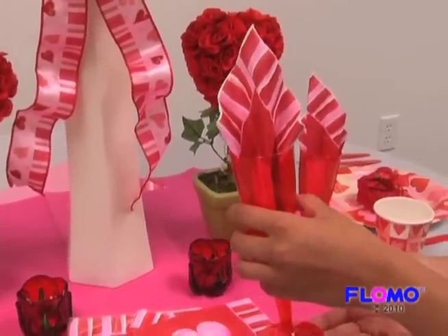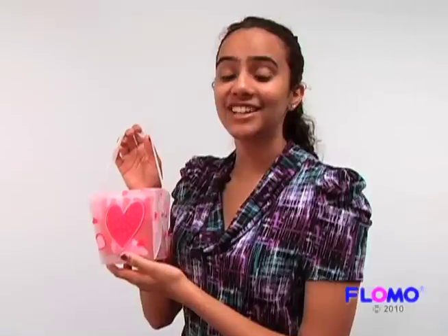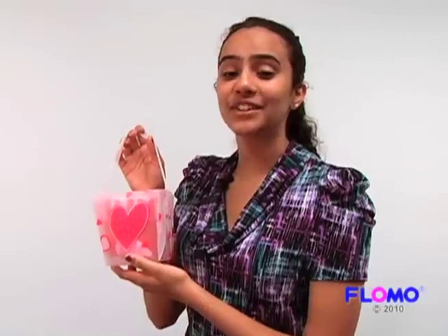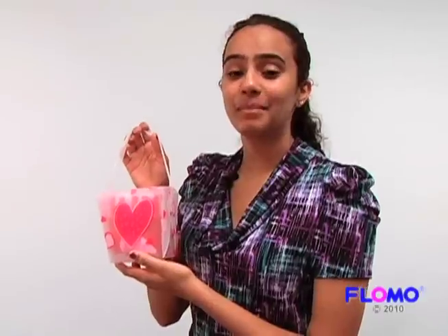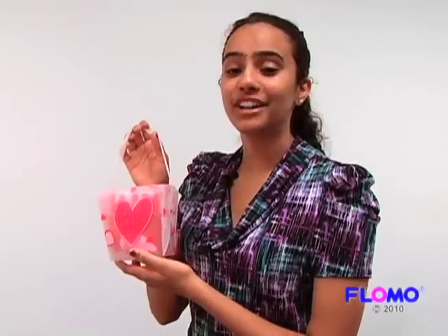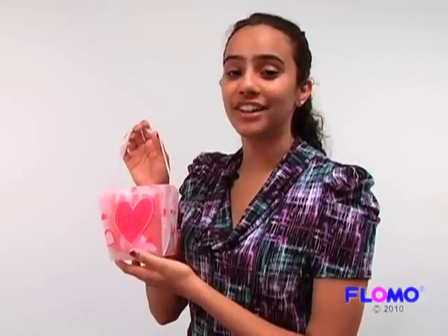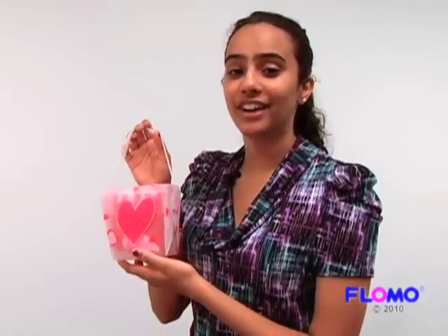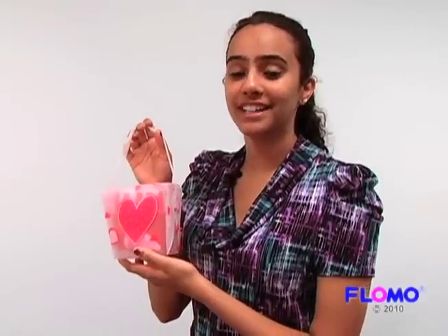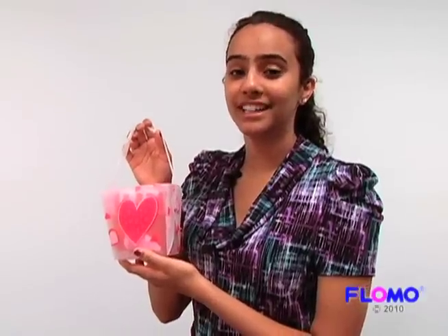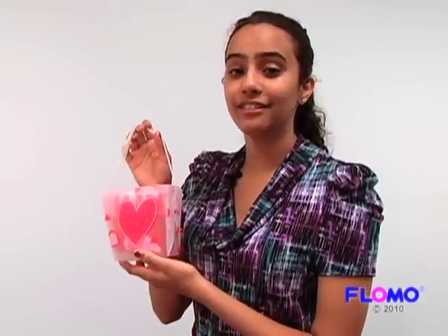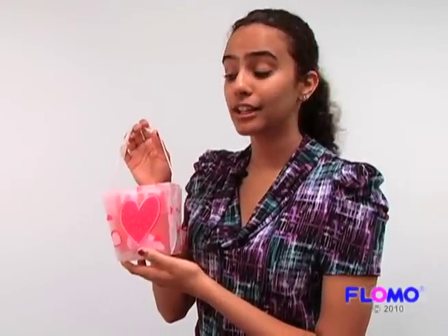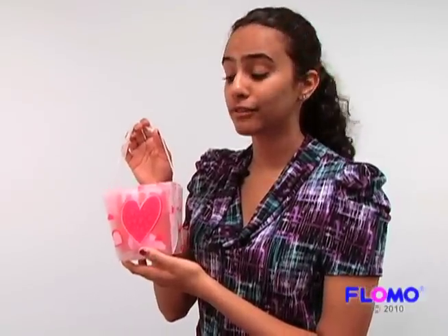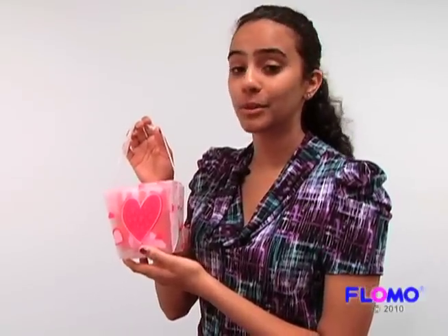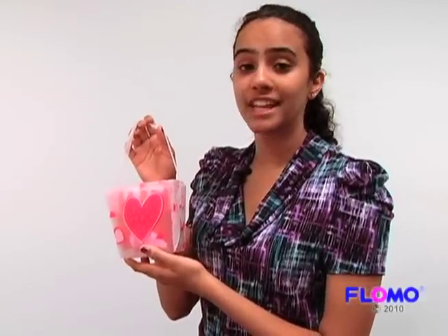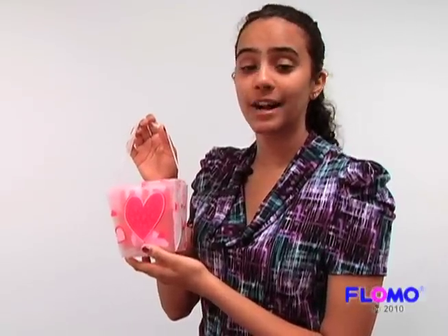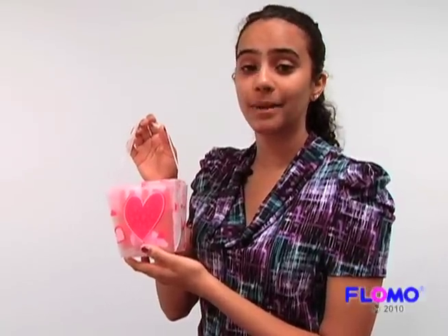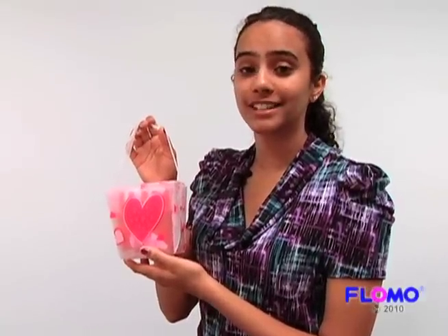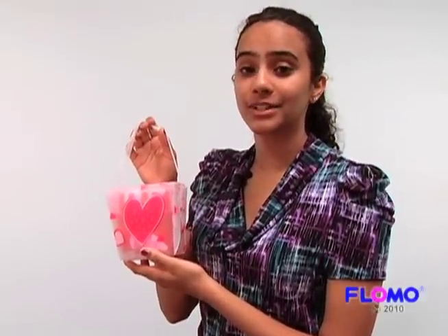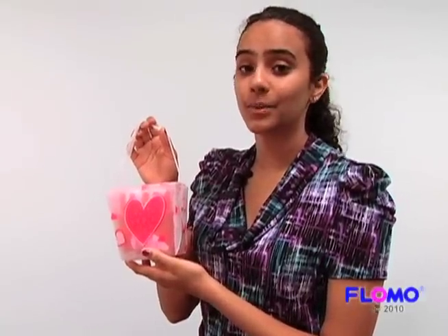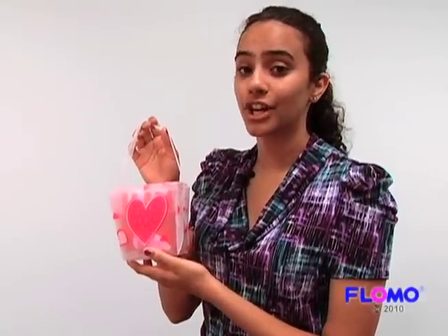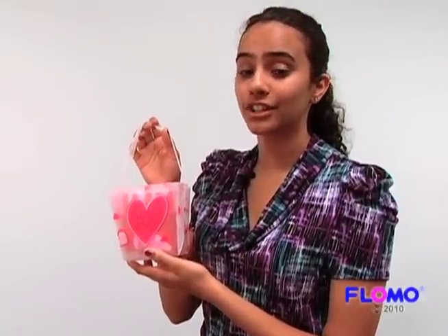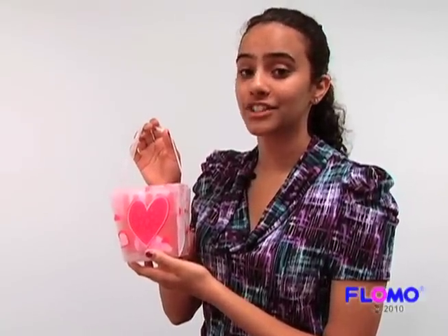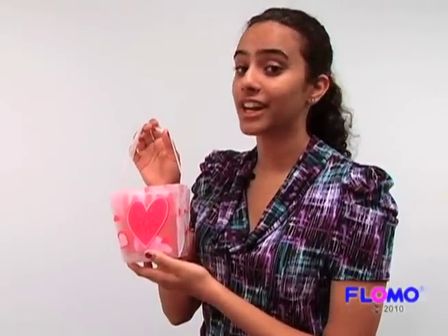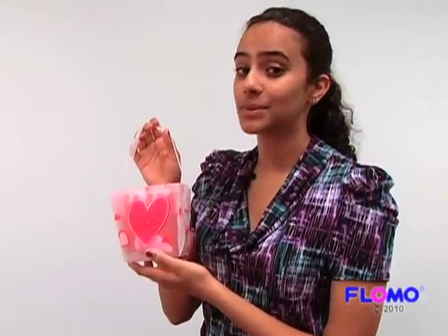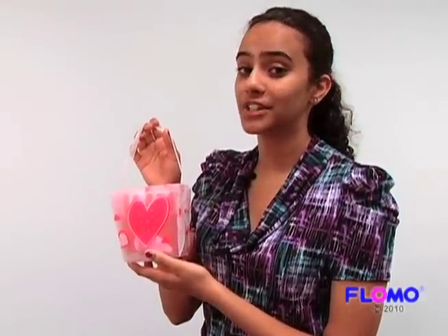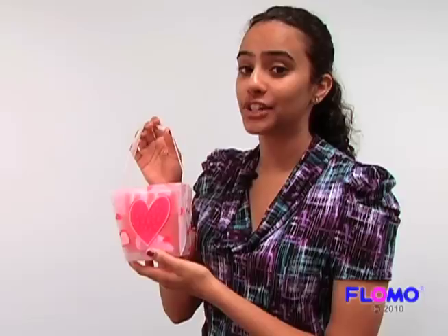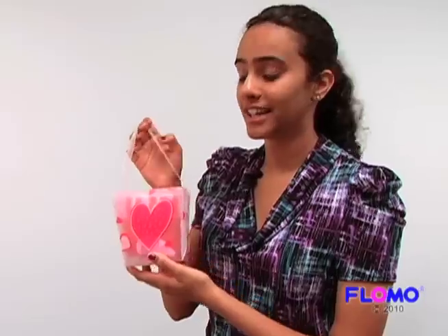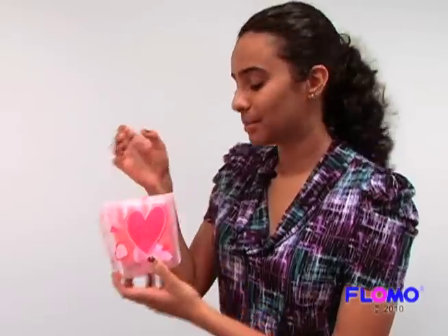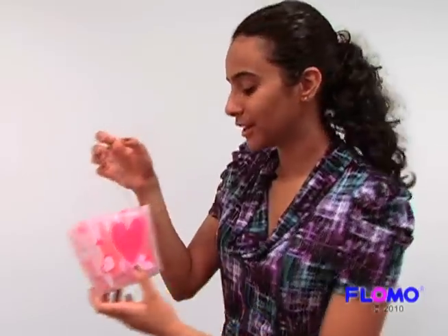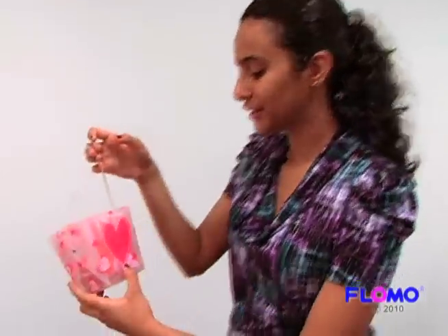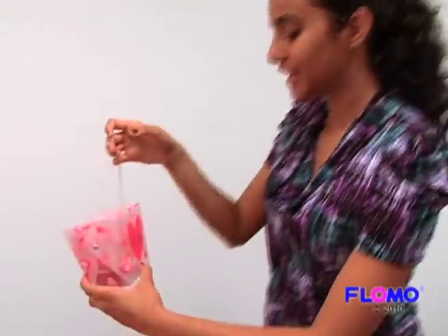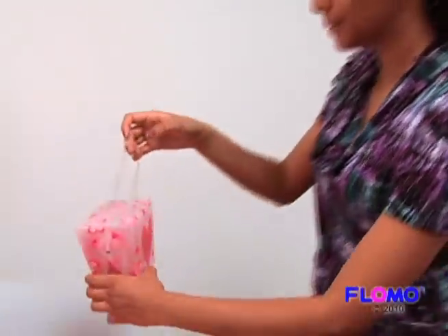Here's a great party favor idea: fill up Flomo's takeout boxes with chocolates or any sweet treat and put them on your table.